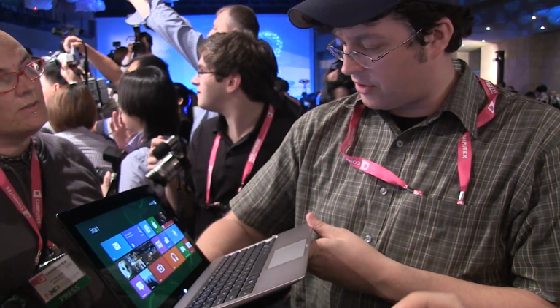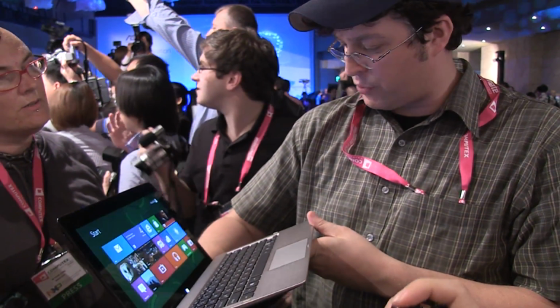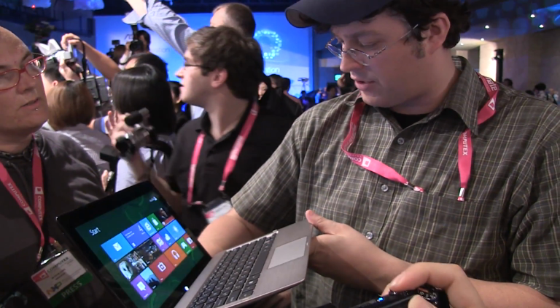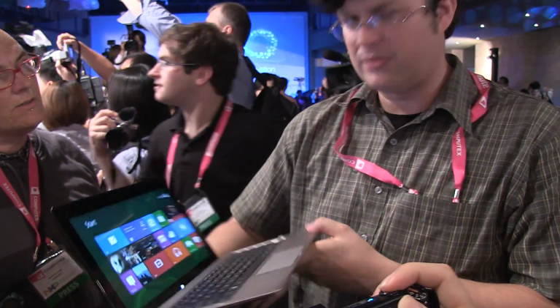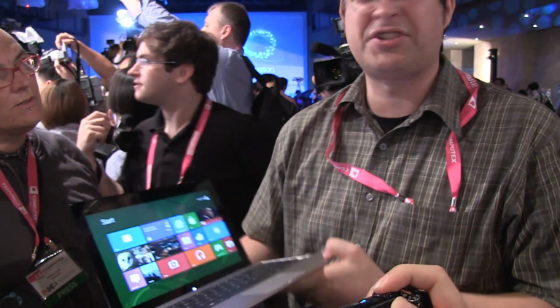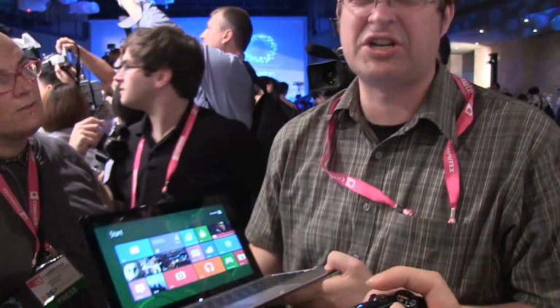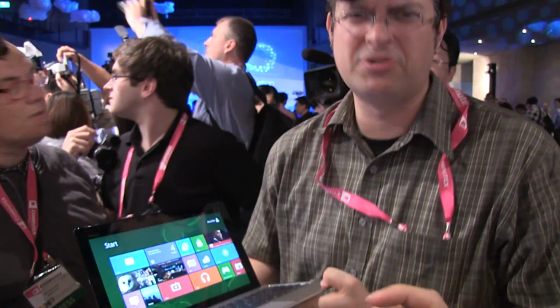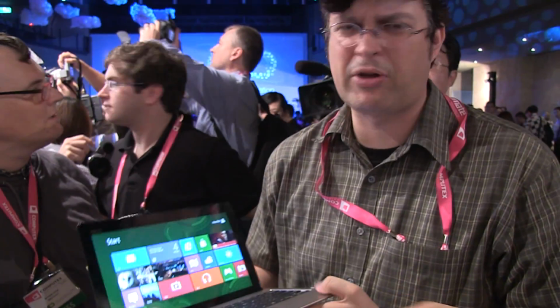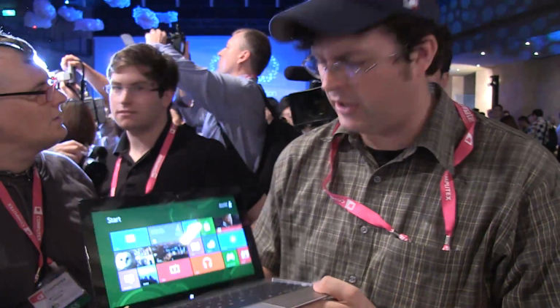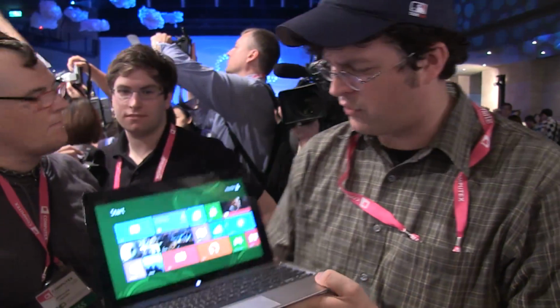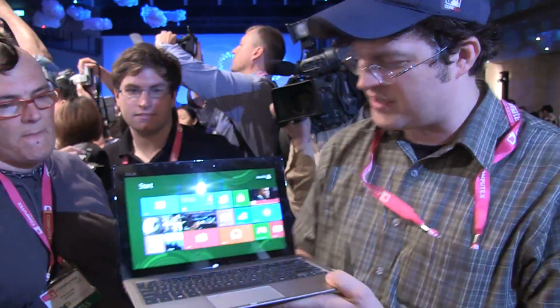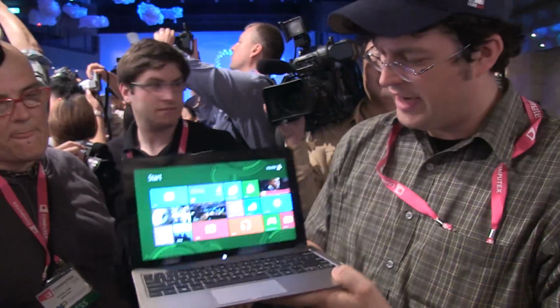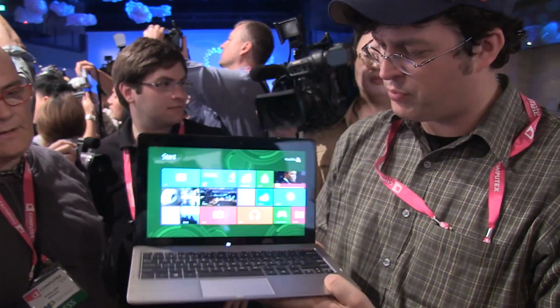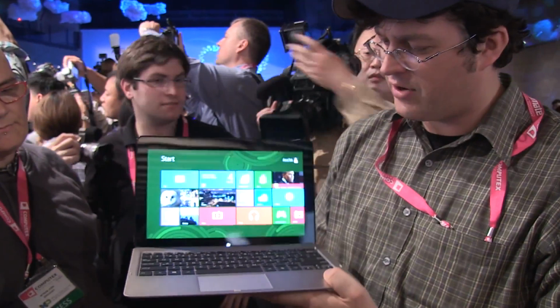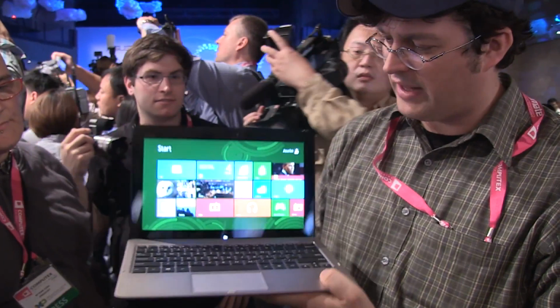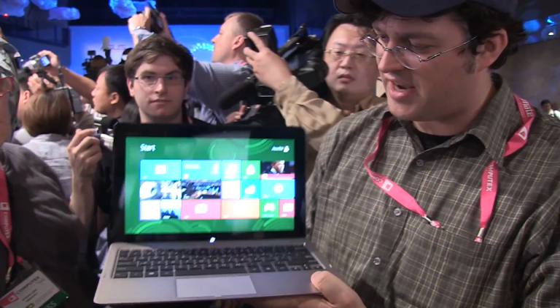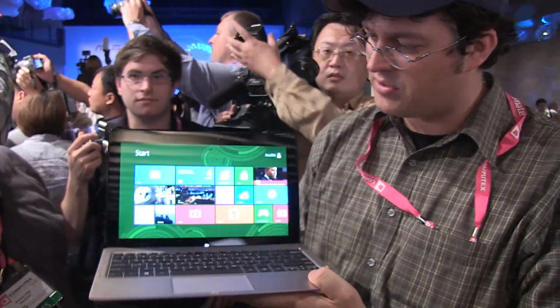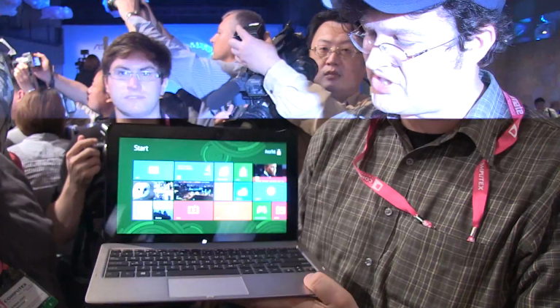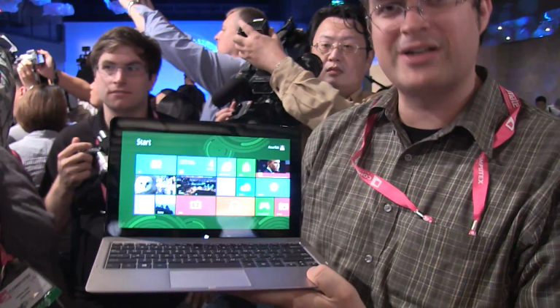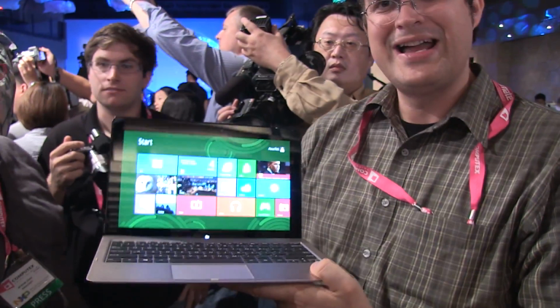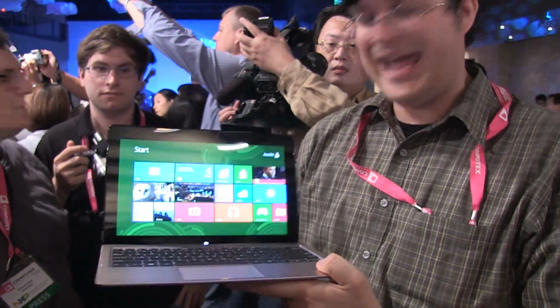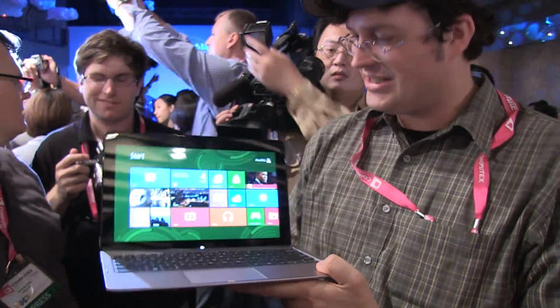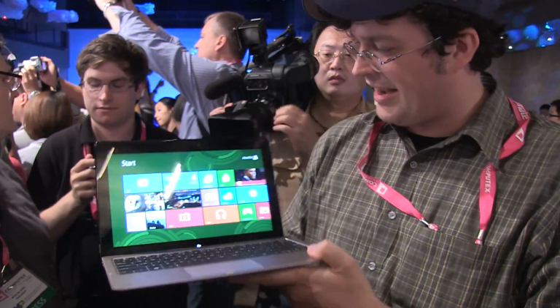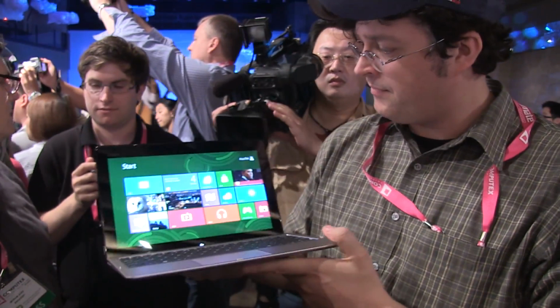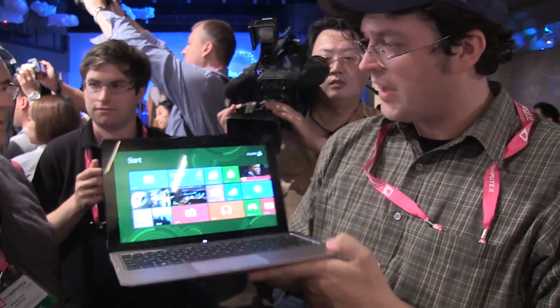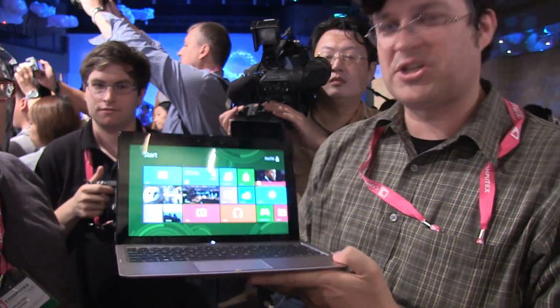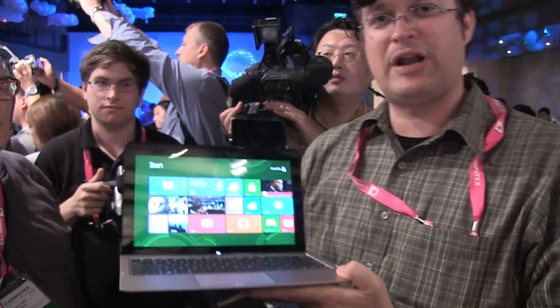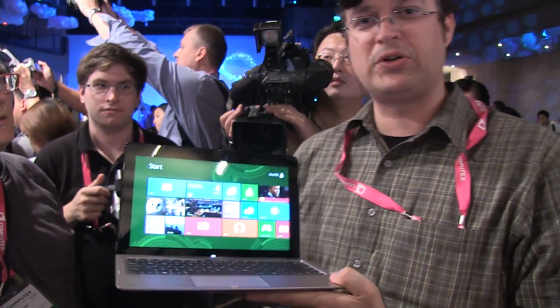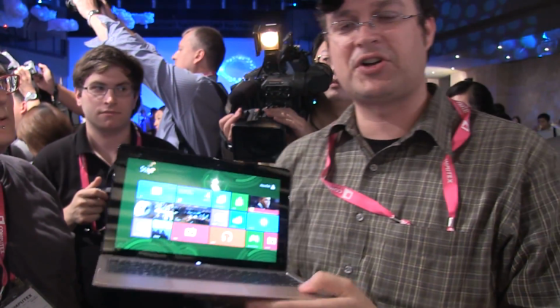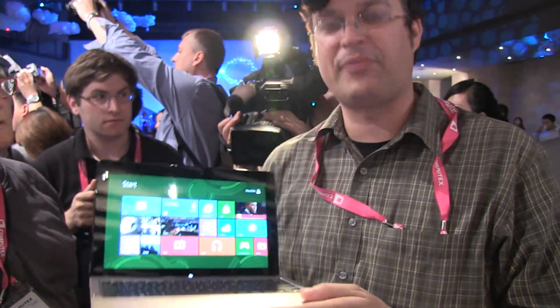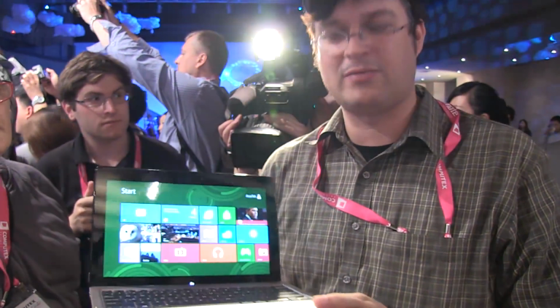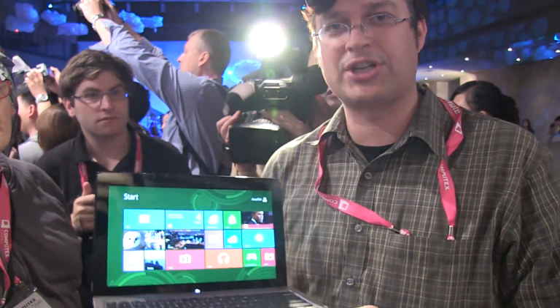It looks pretty cool. That's the ASUS Tablet 810. I'm Sascha for networknews.com — thanks for watching.